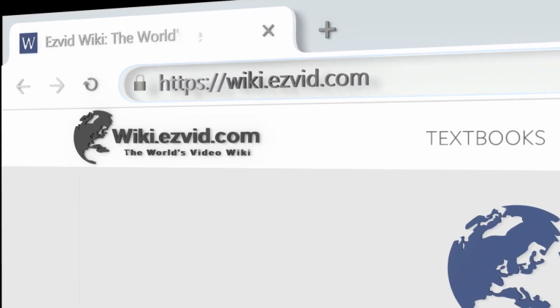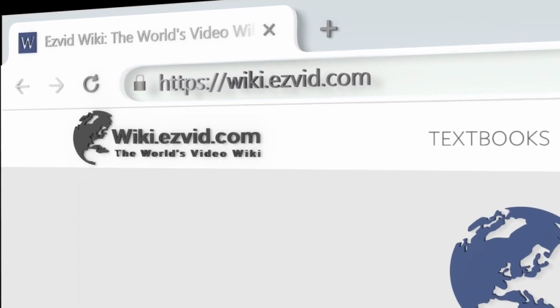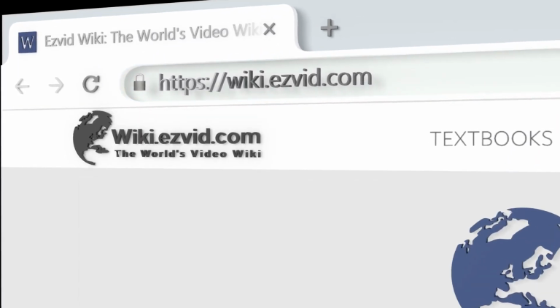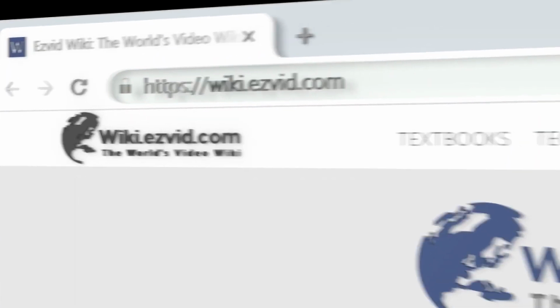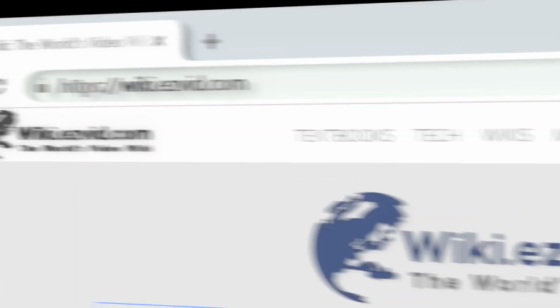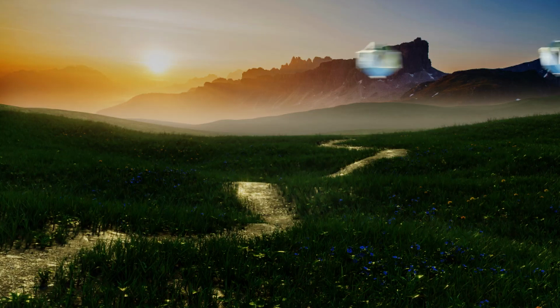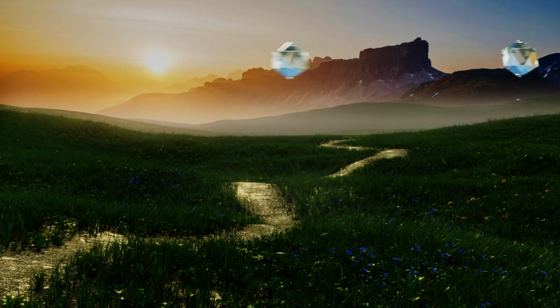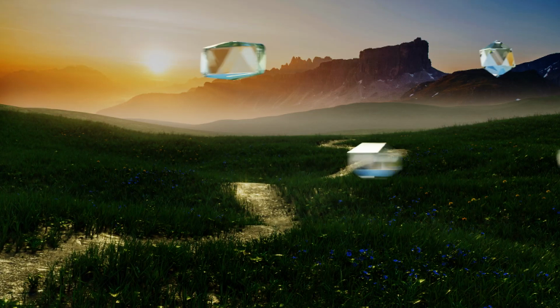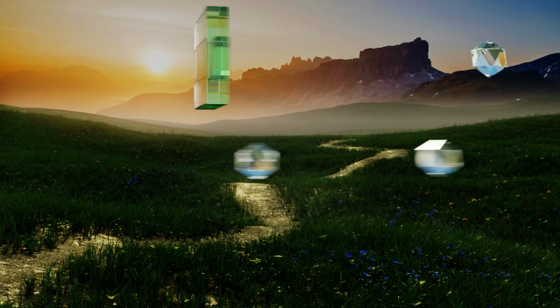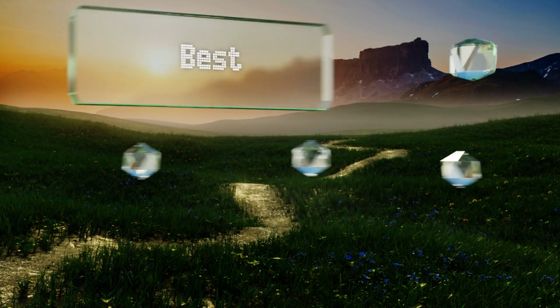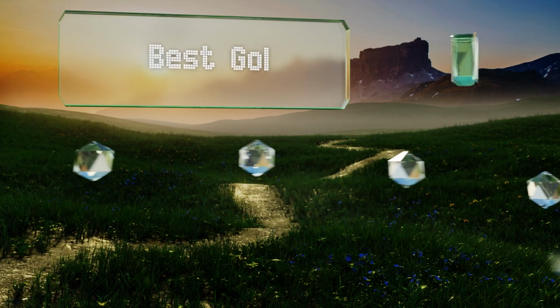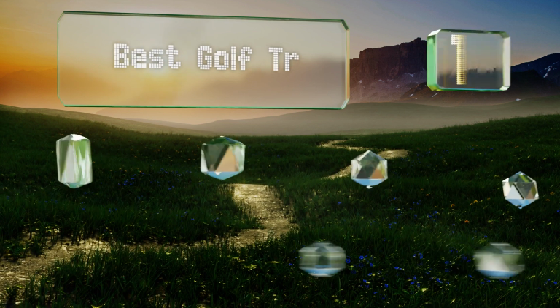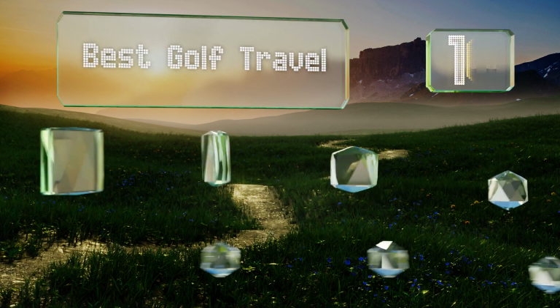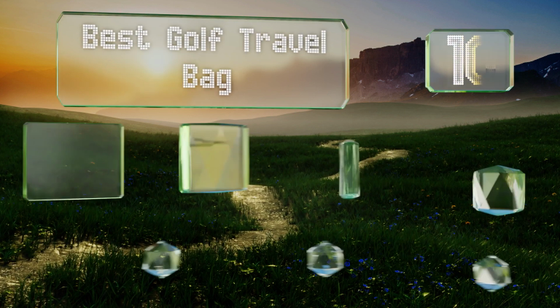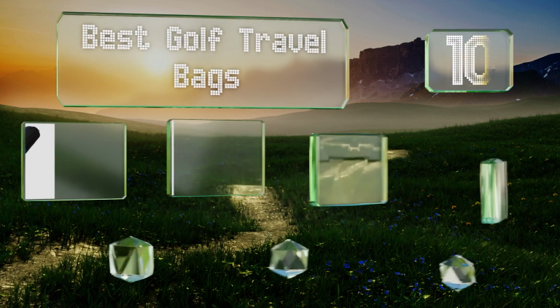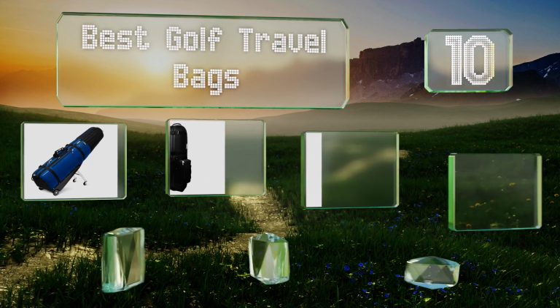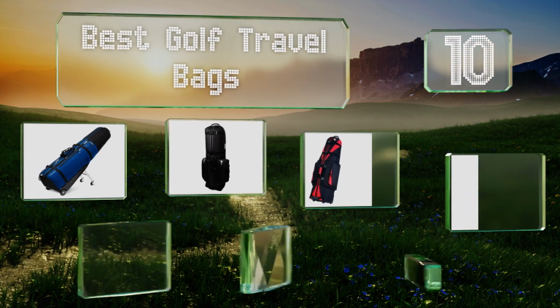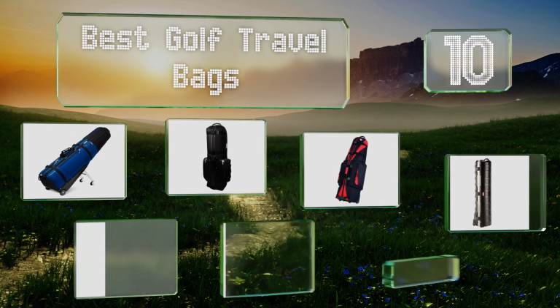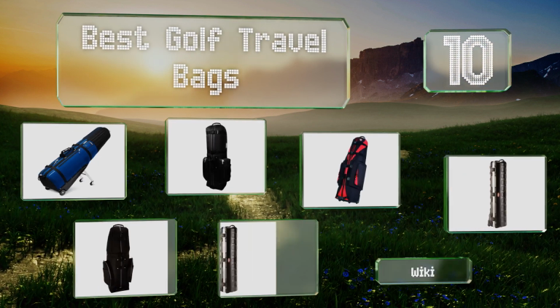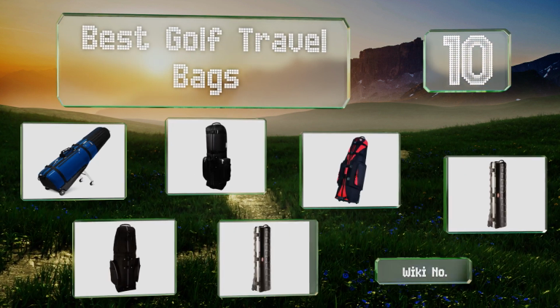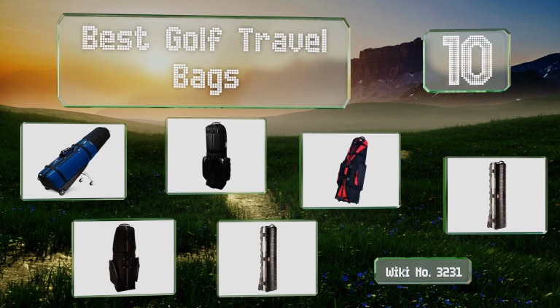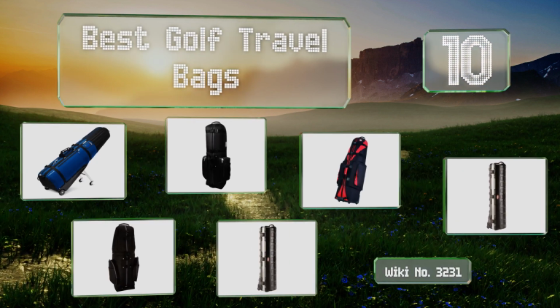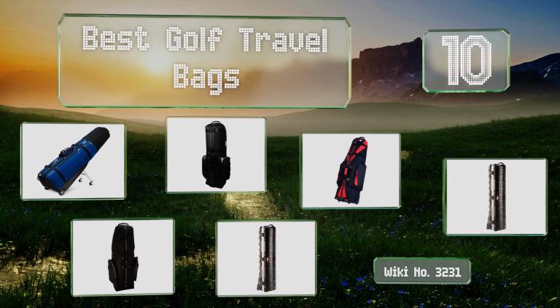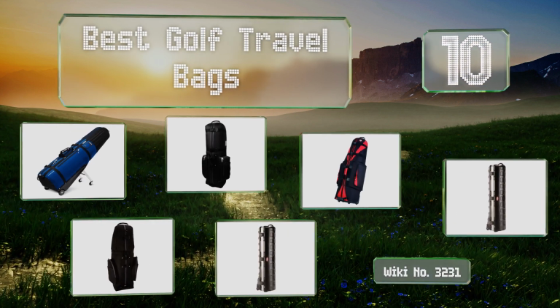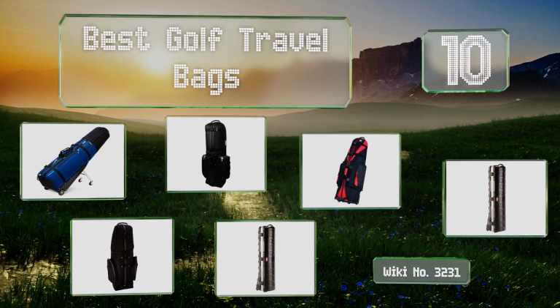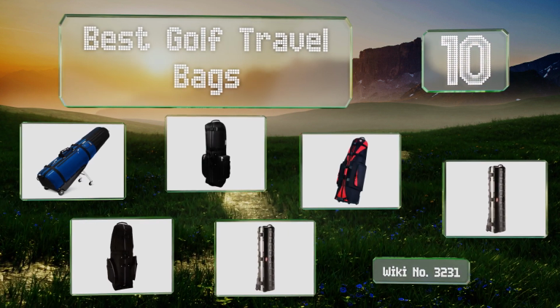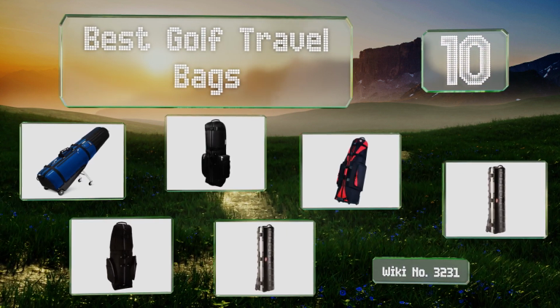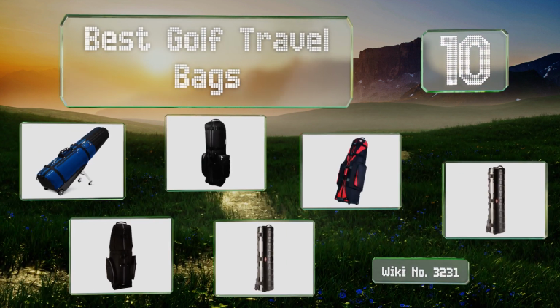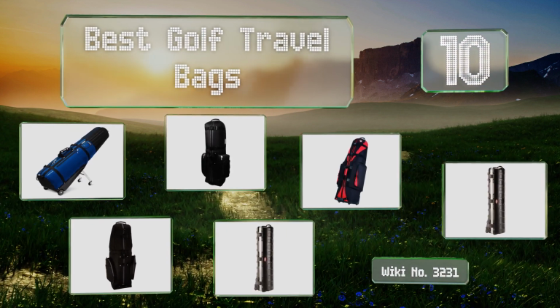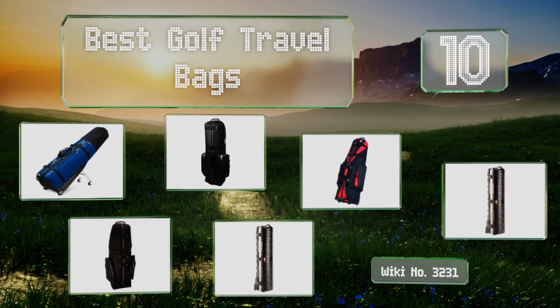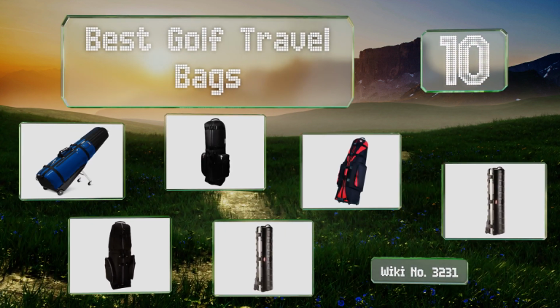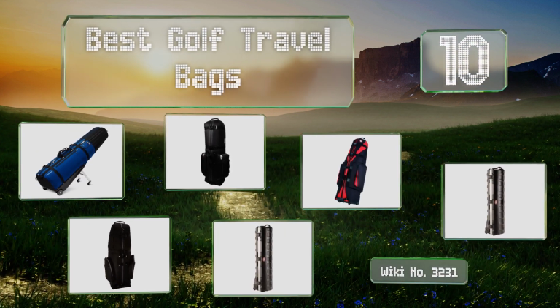EasyVid presents the 10 best golf travel bags. Let's get started with the list.